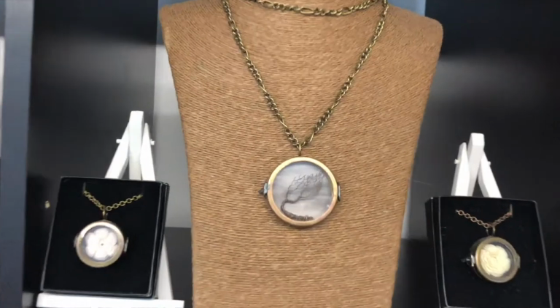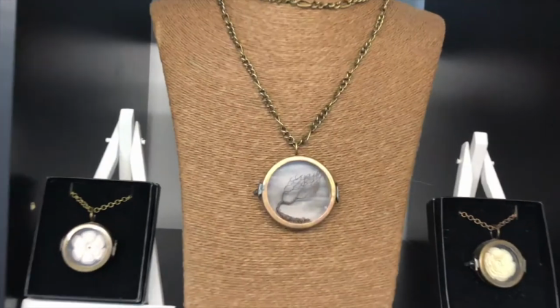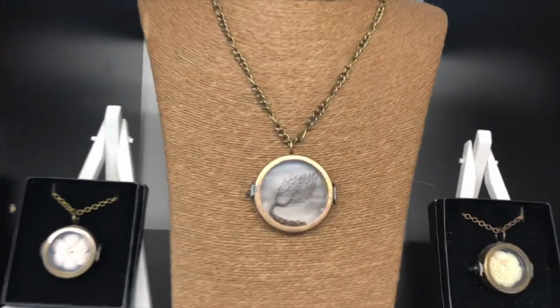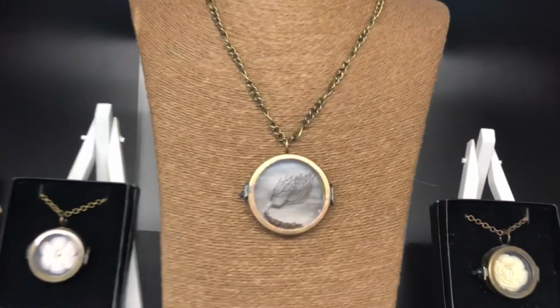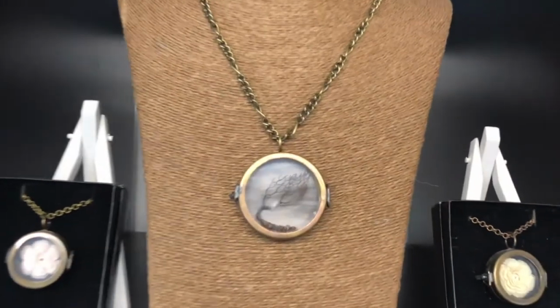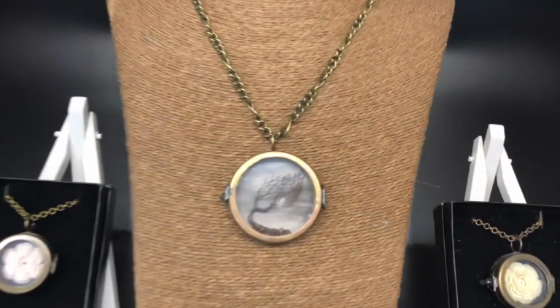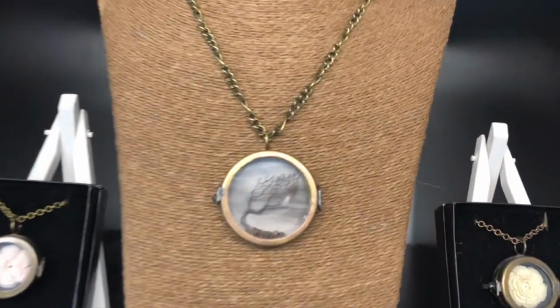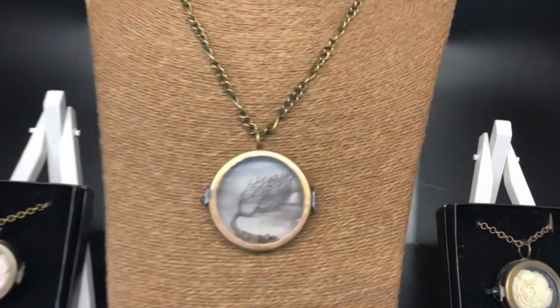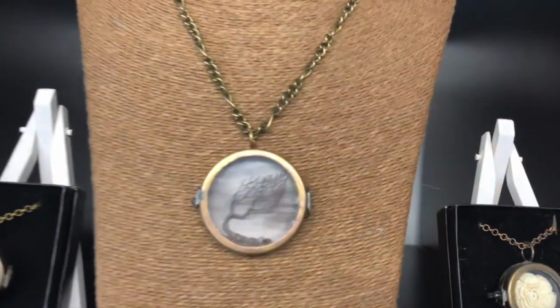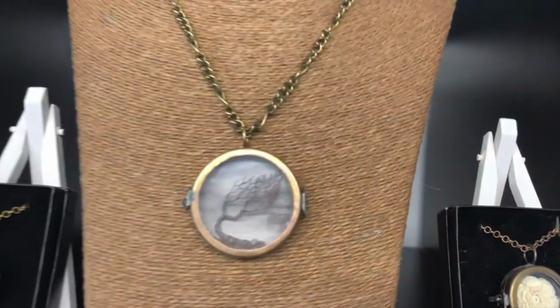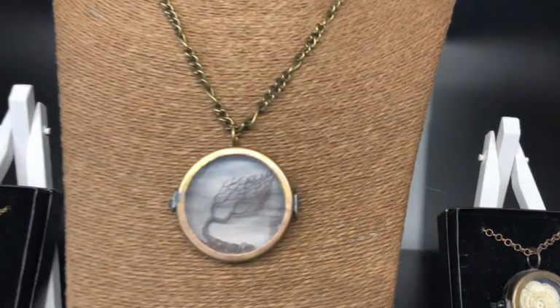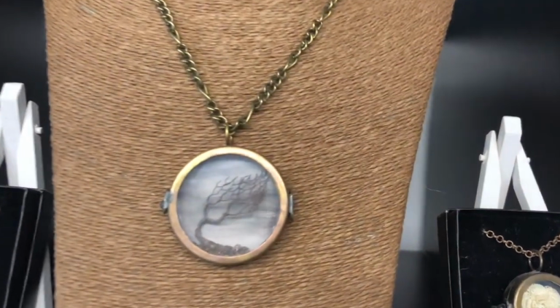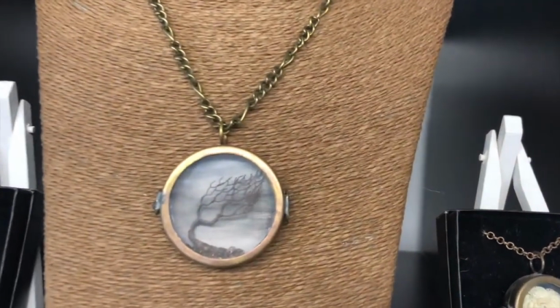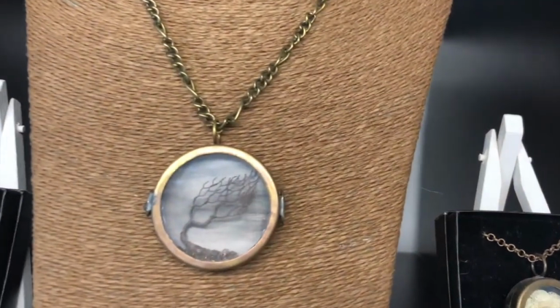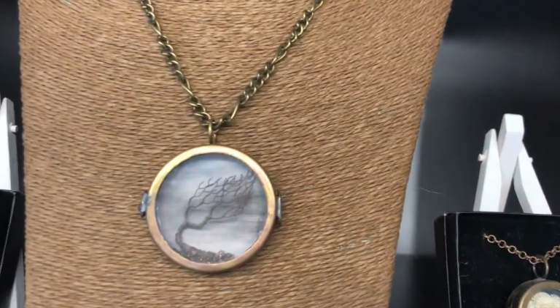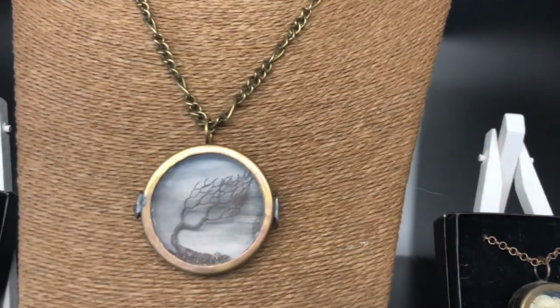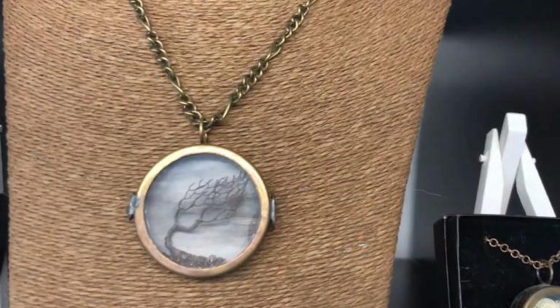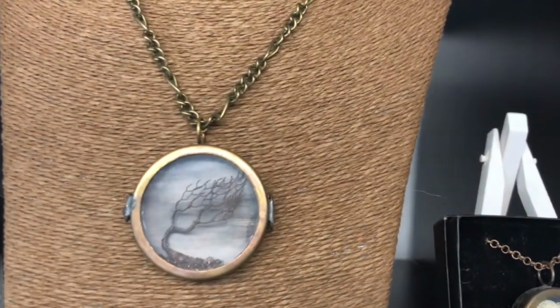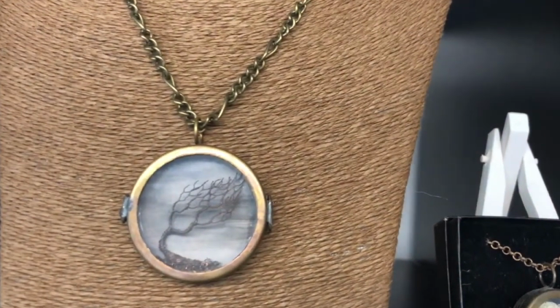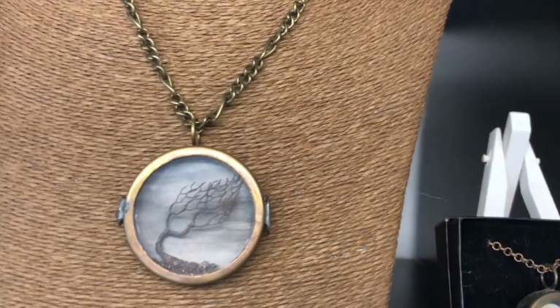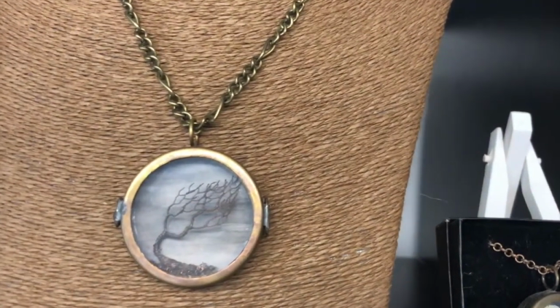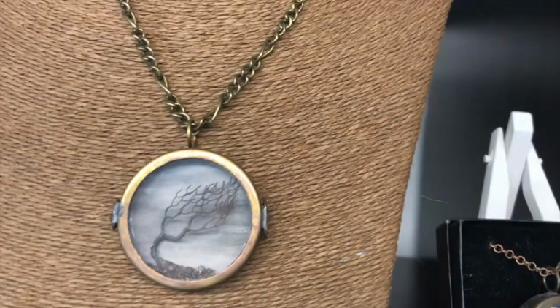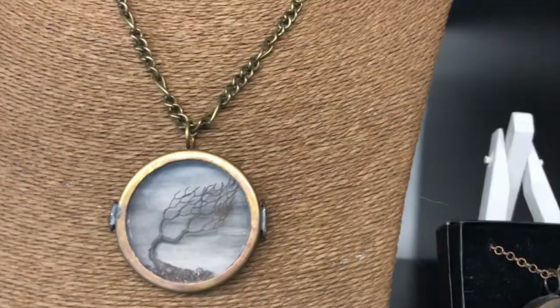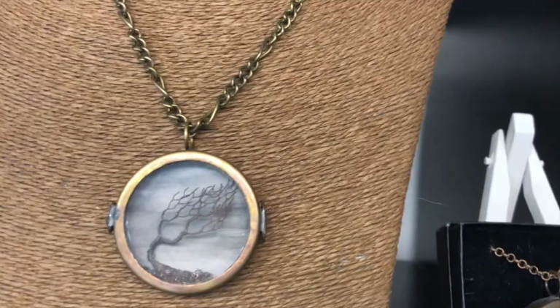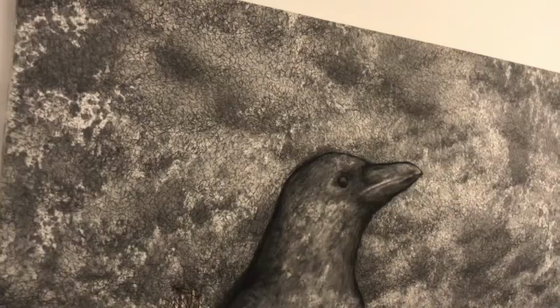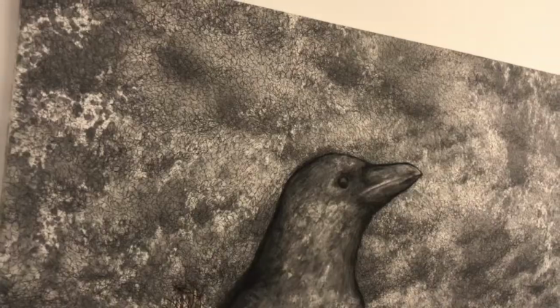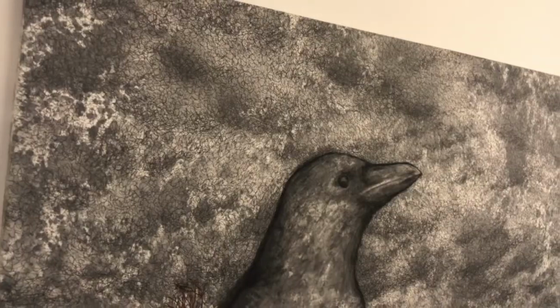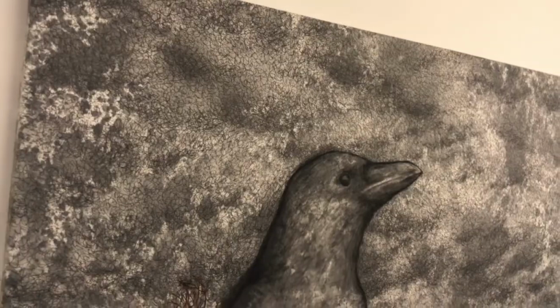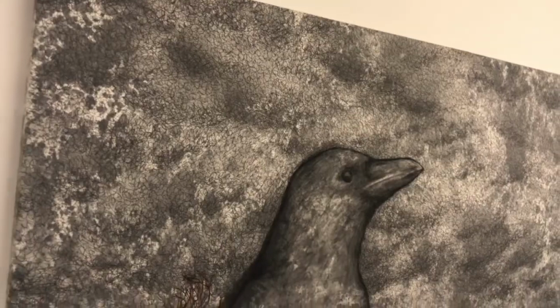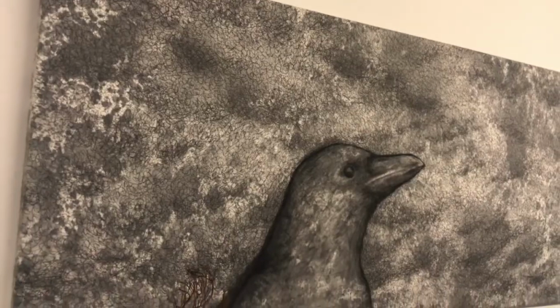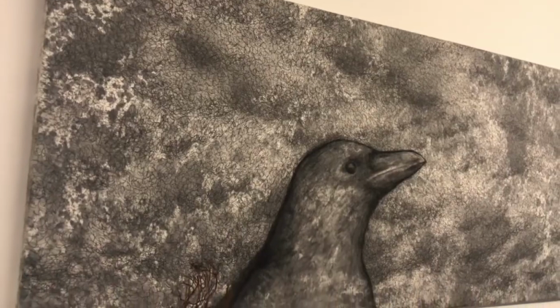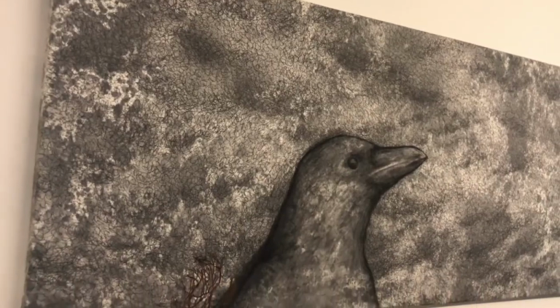My name is Joy Gray. I'm an artist primarily working in wire, doing sculpture.